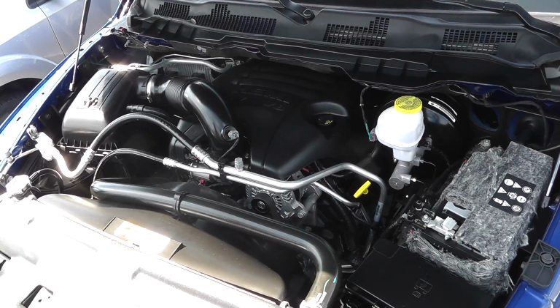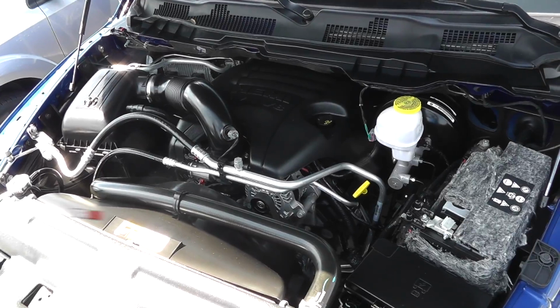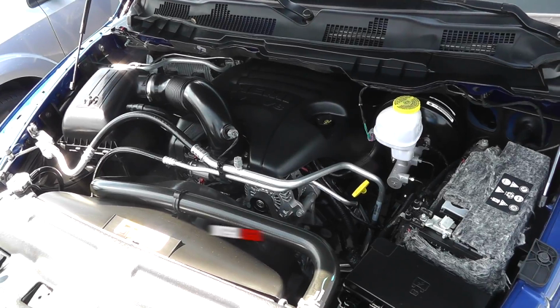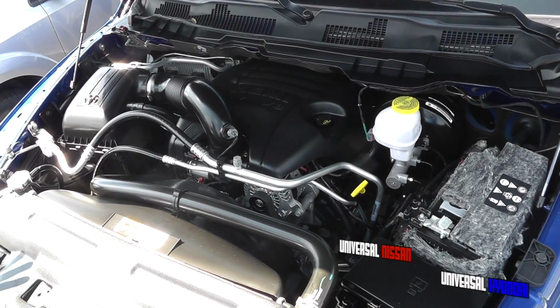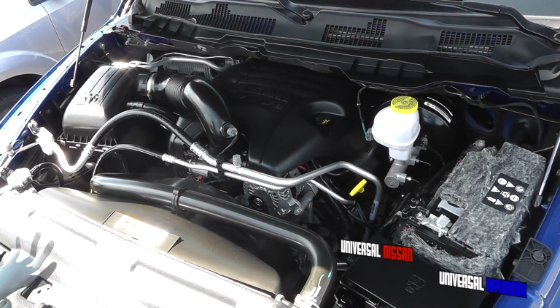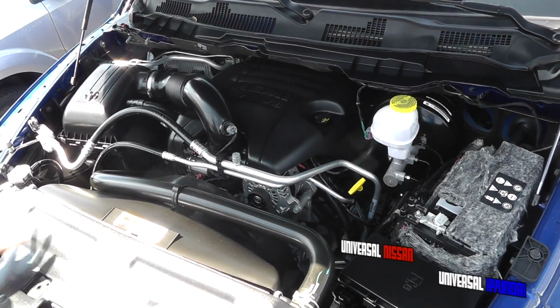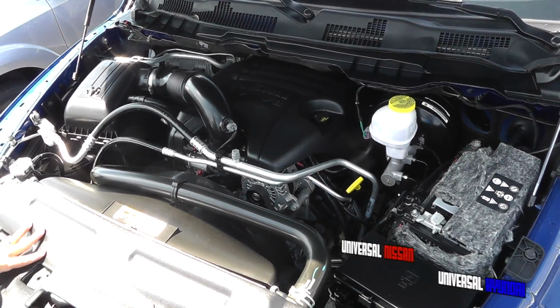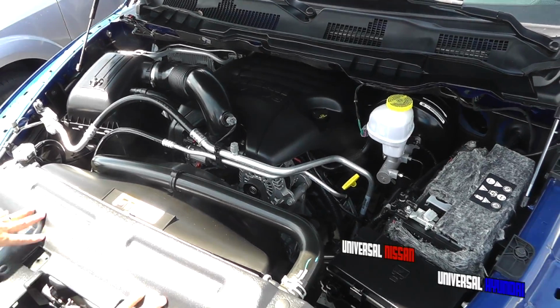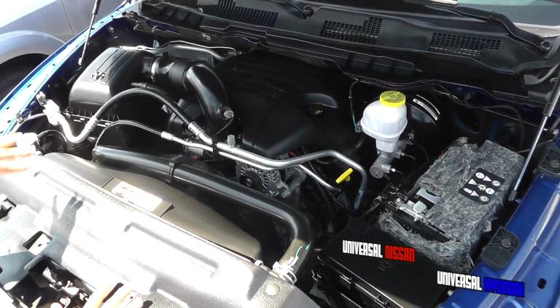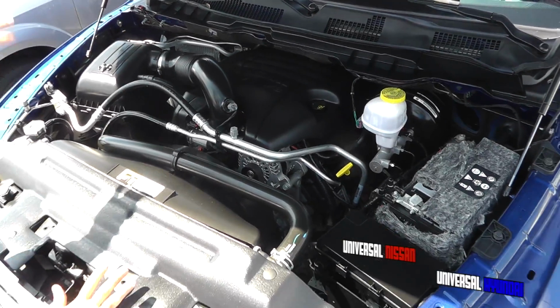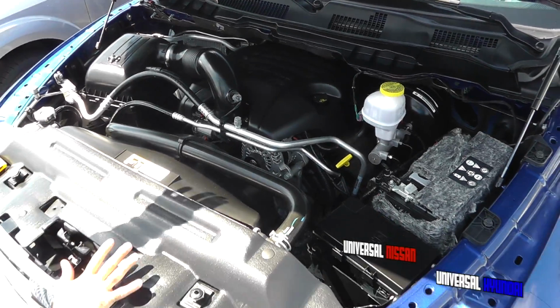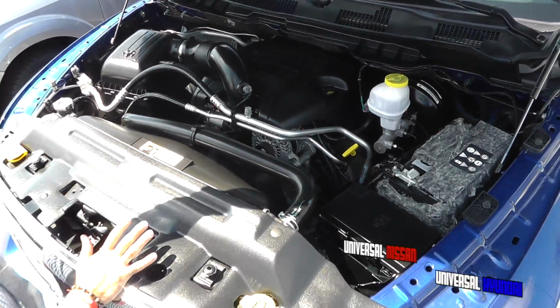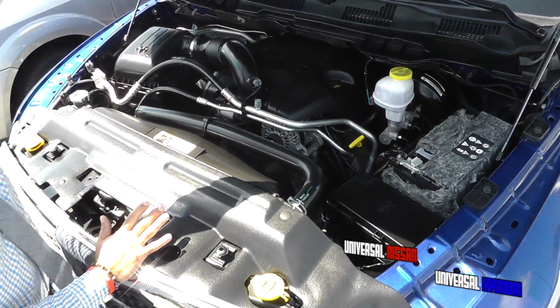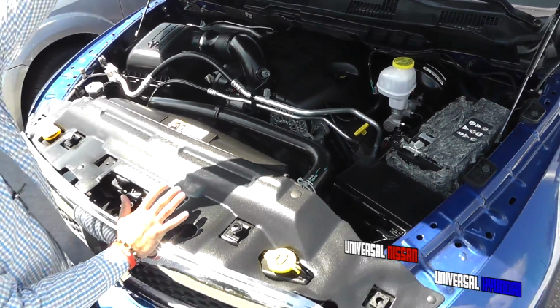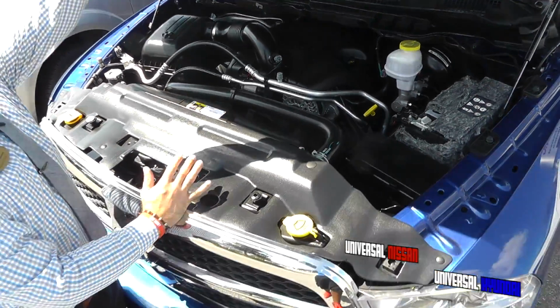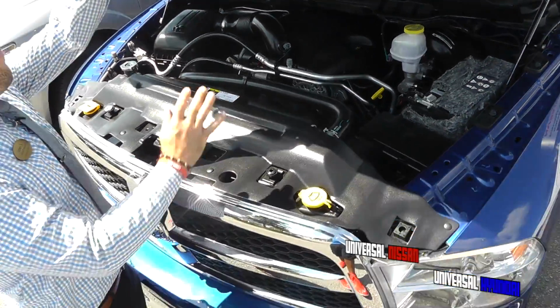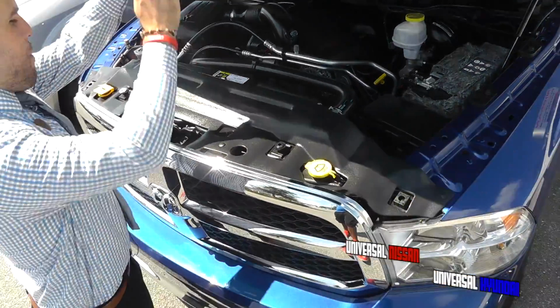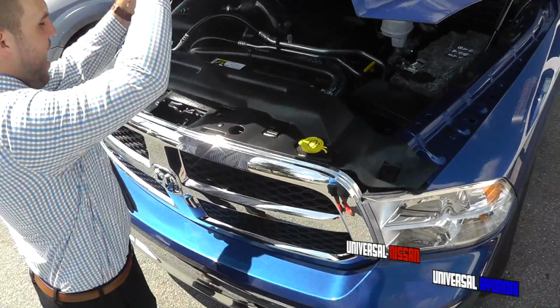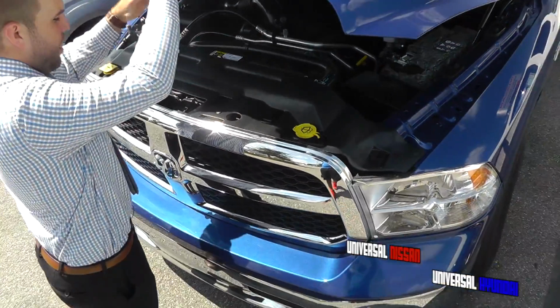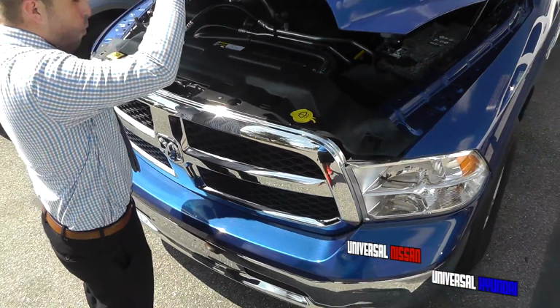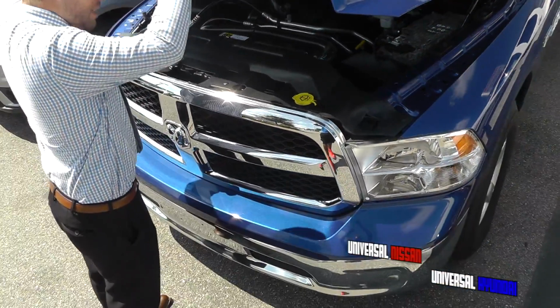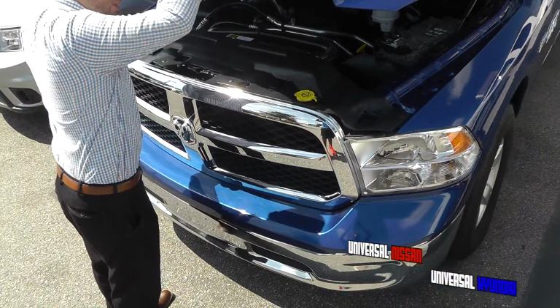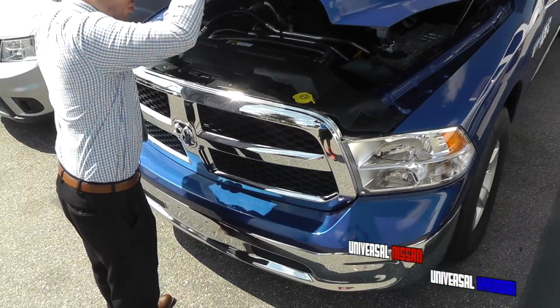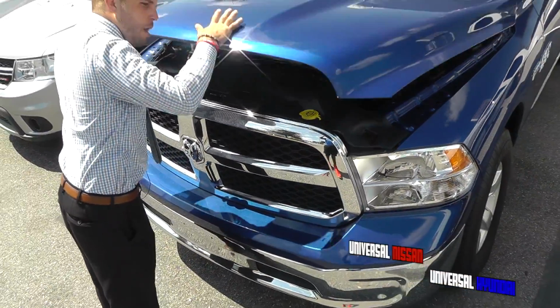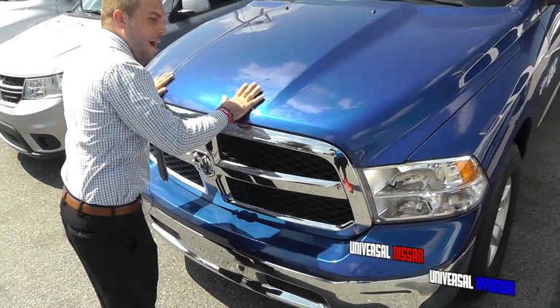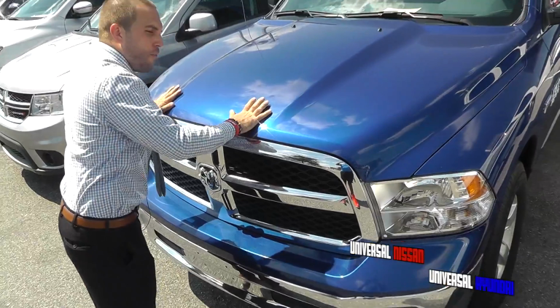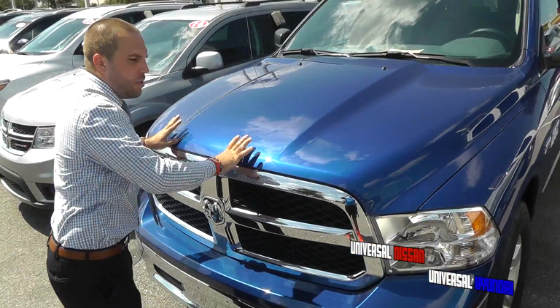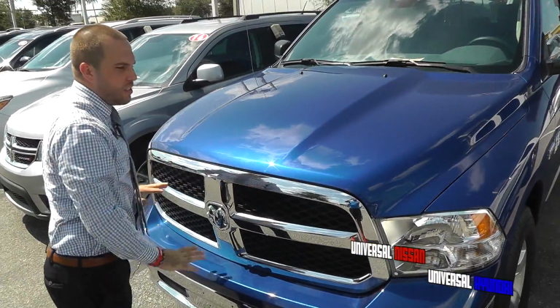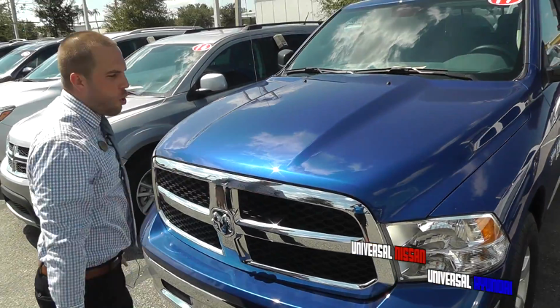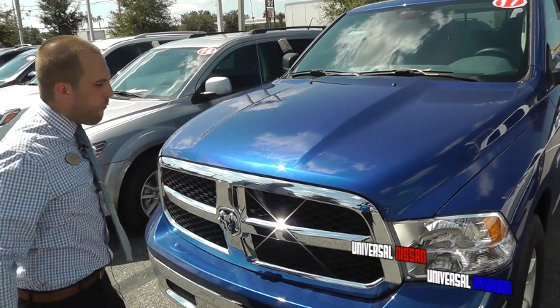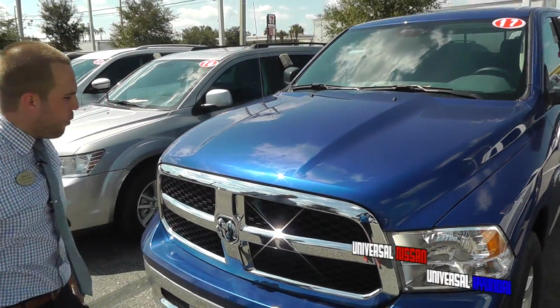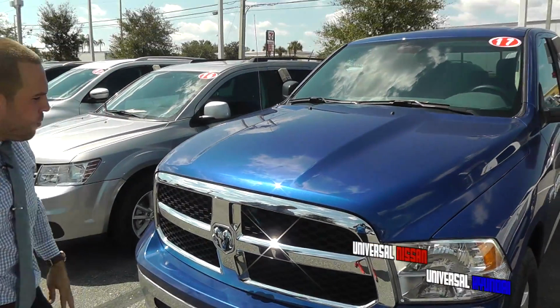This car is for the big boys. If you're a big man and you want something strong and powerful, this is the car for you.